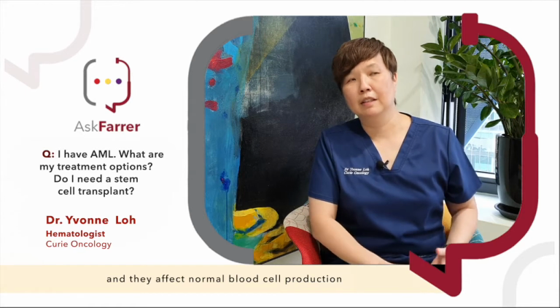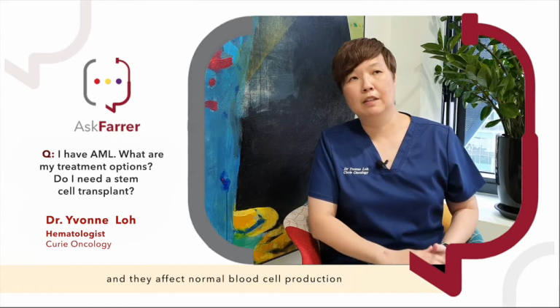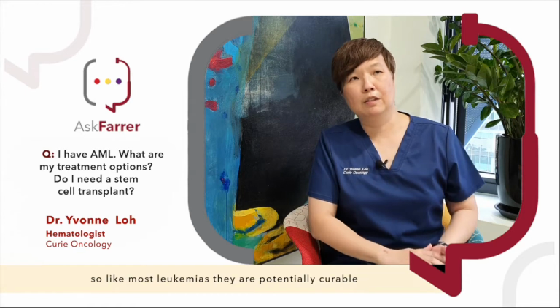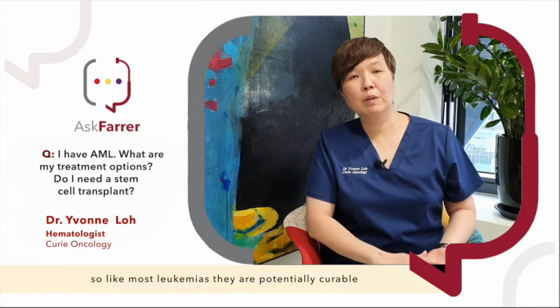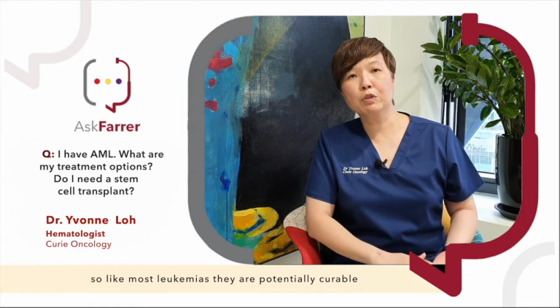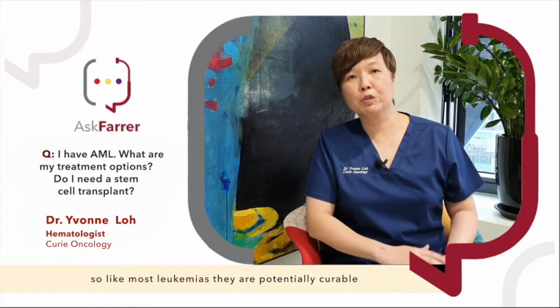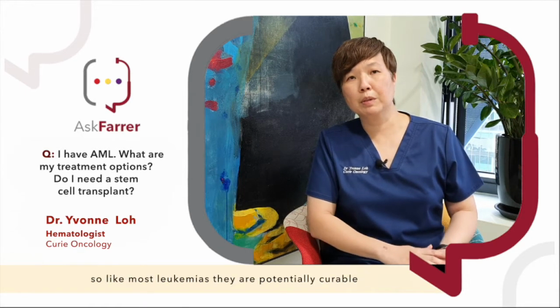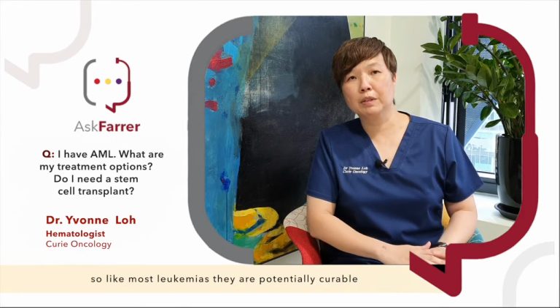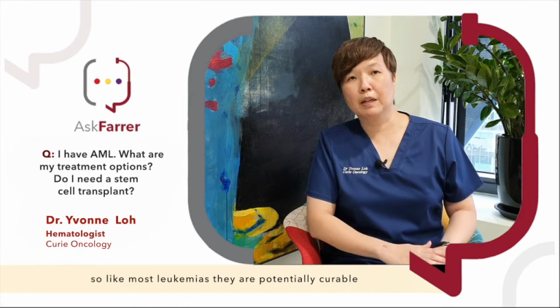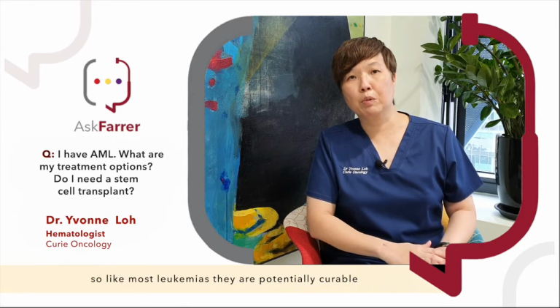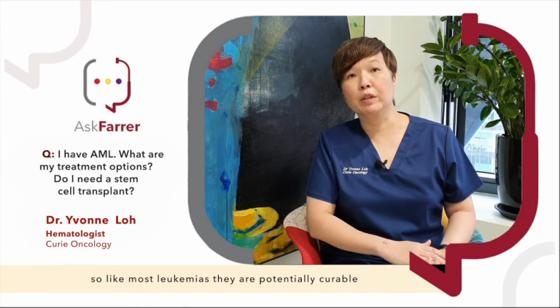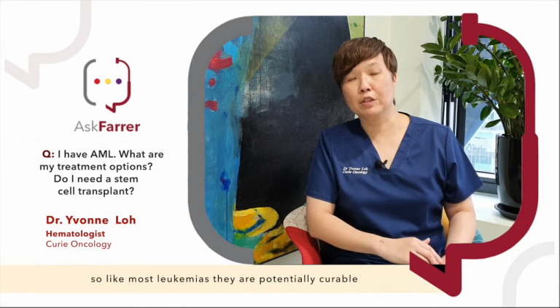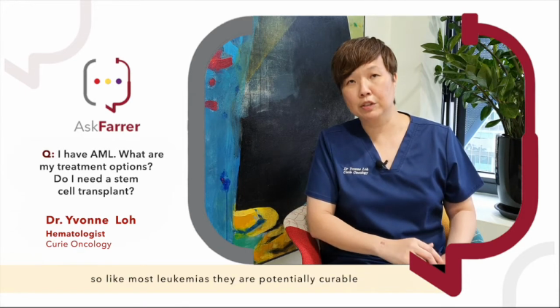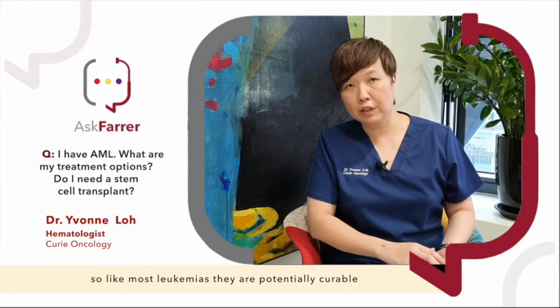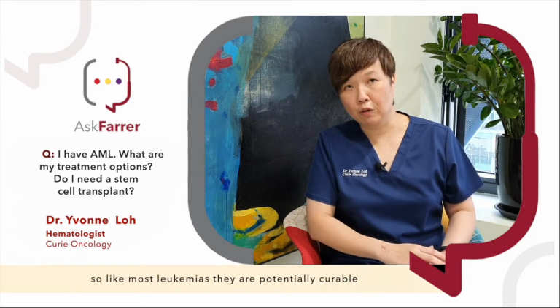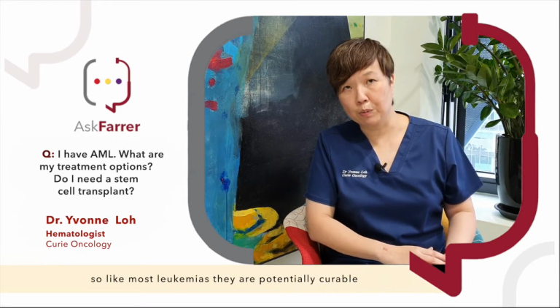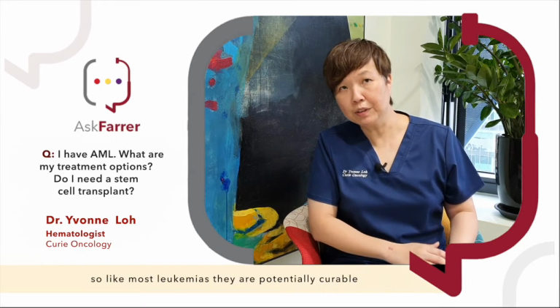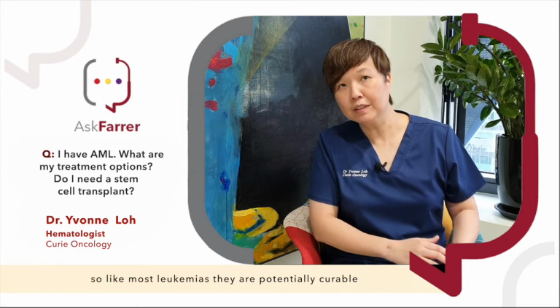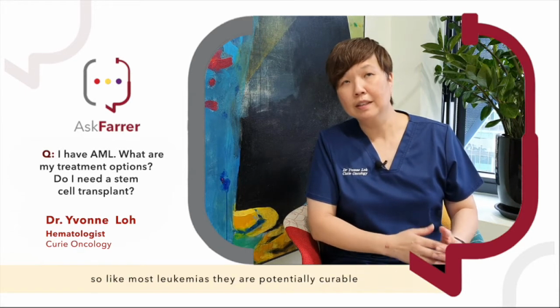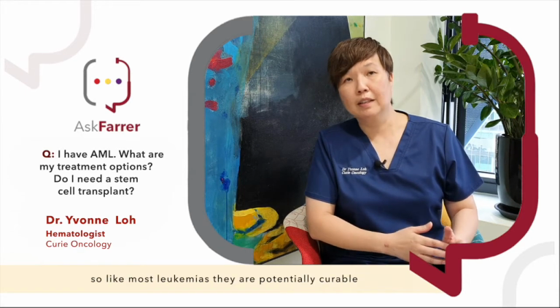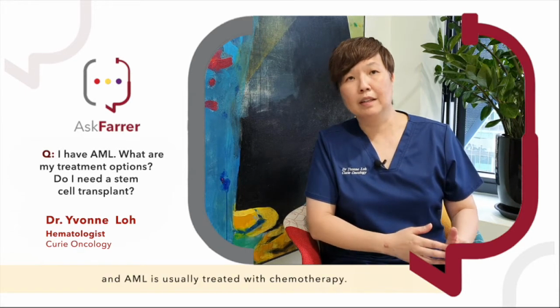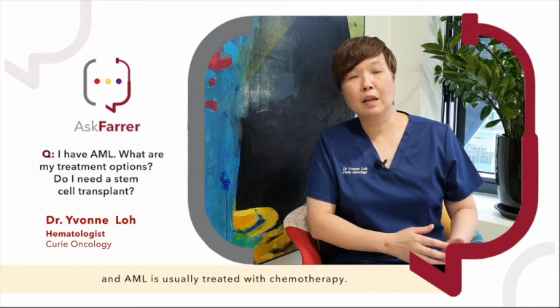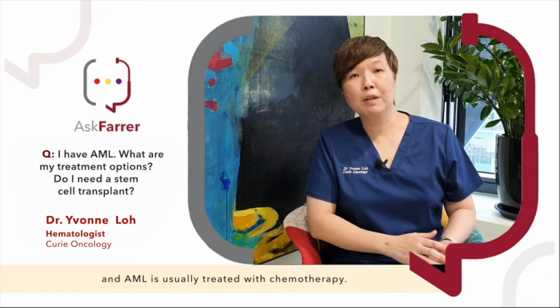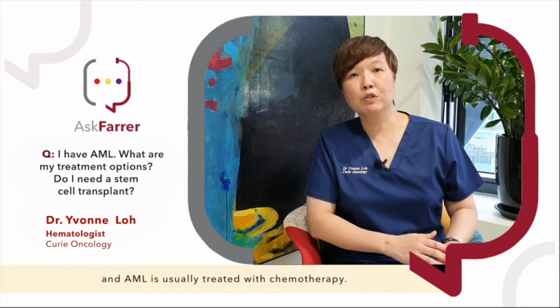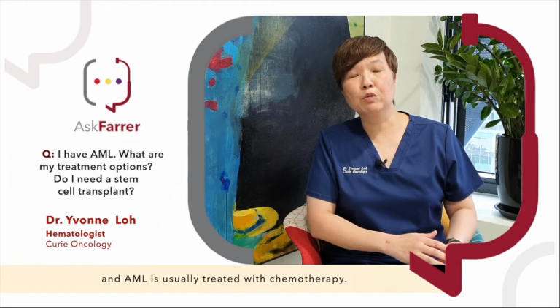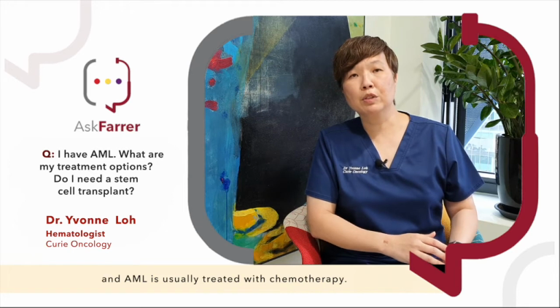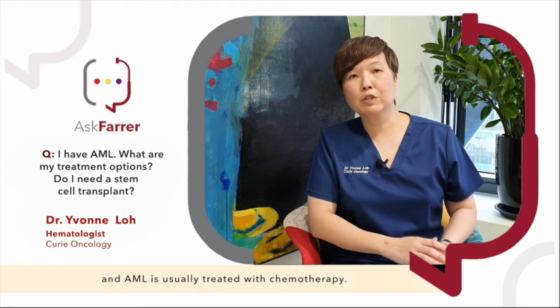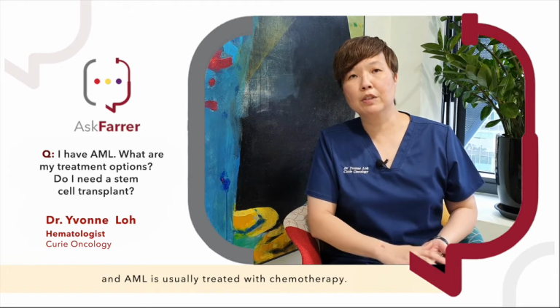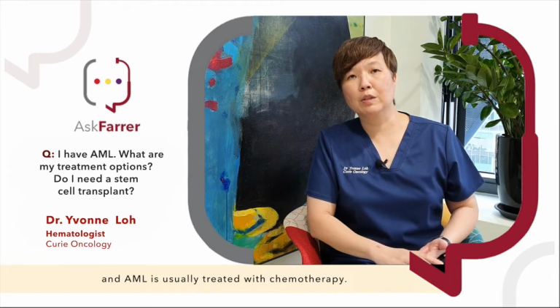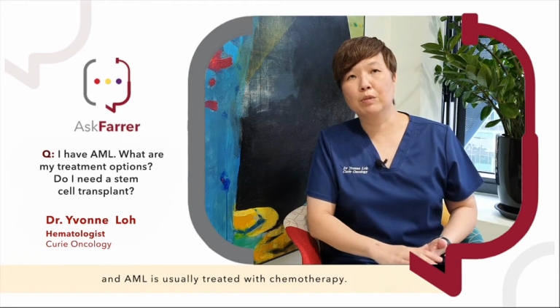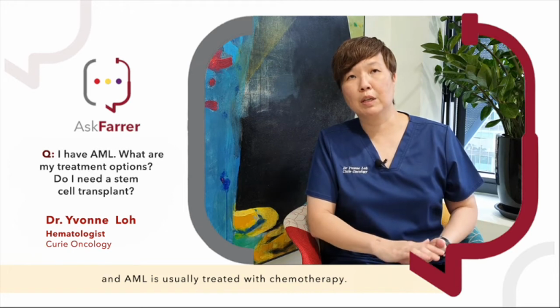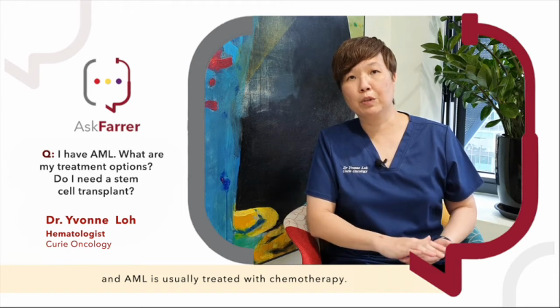Like most leukemias, they are potentially curable and AML is usually treated with chemotherapy.